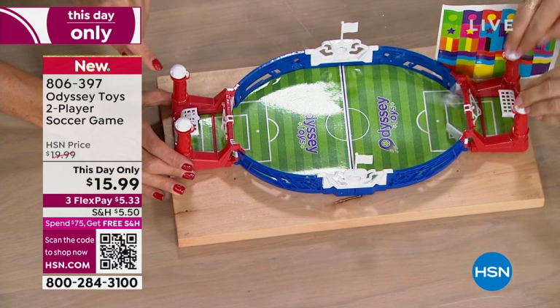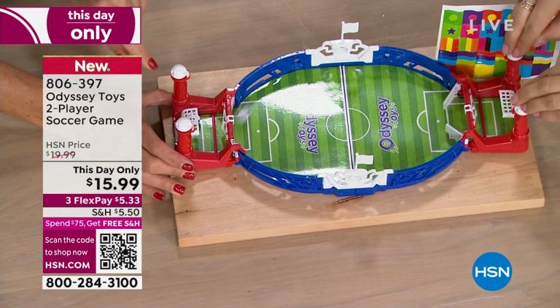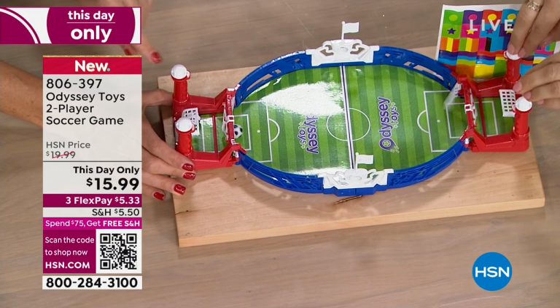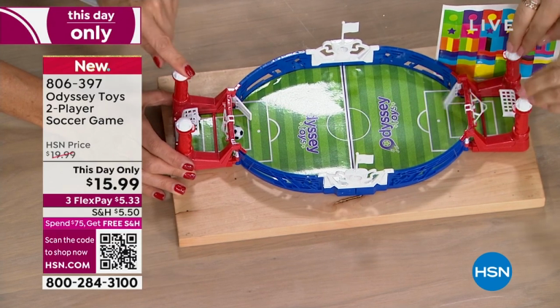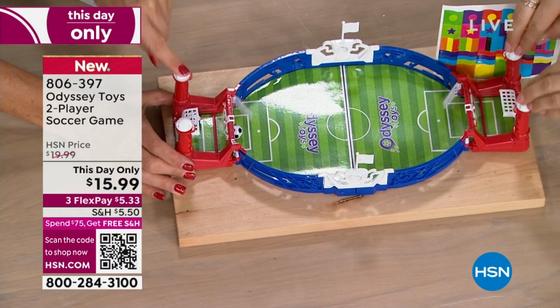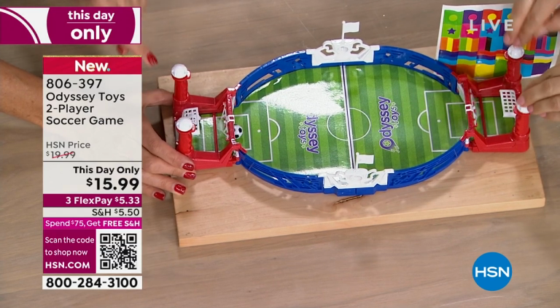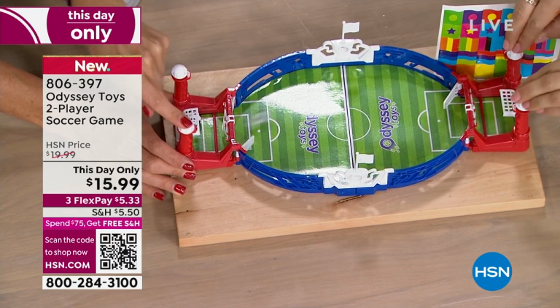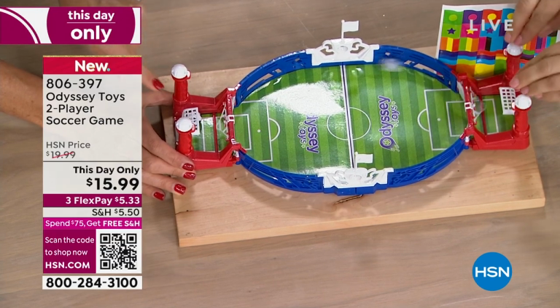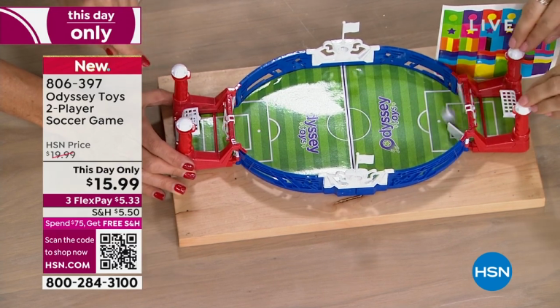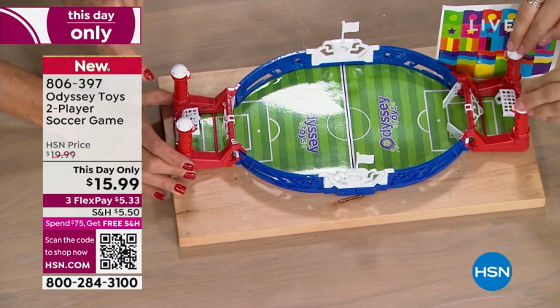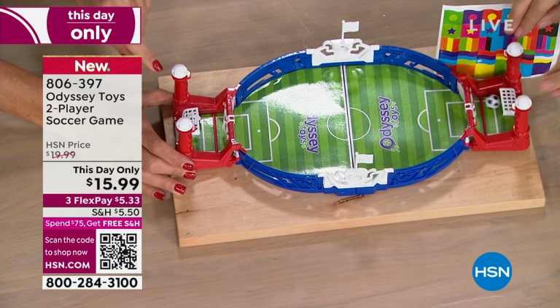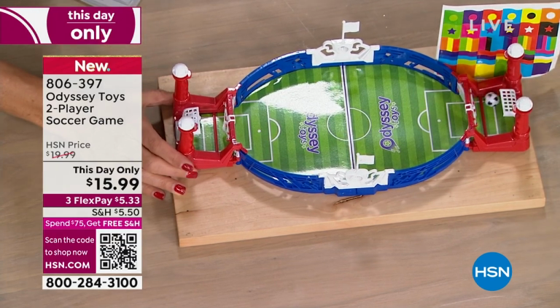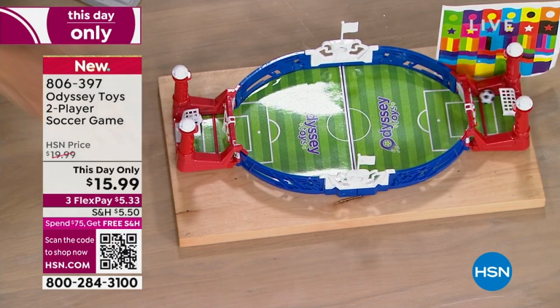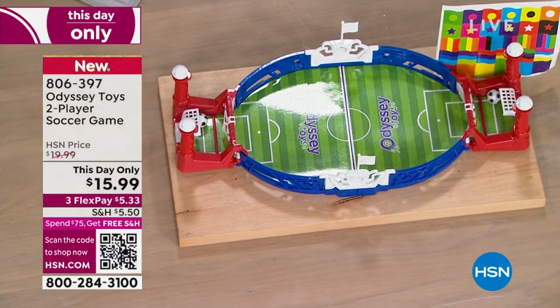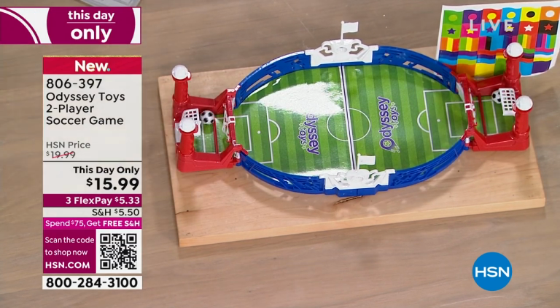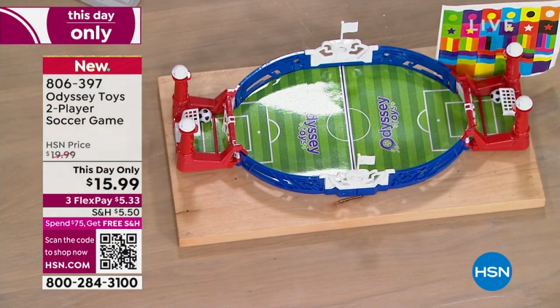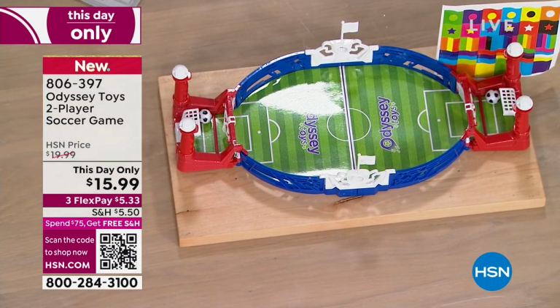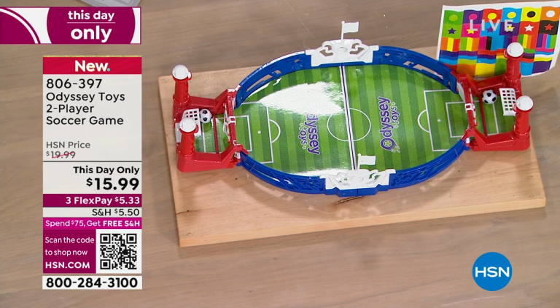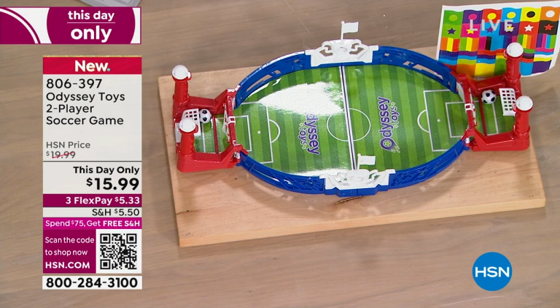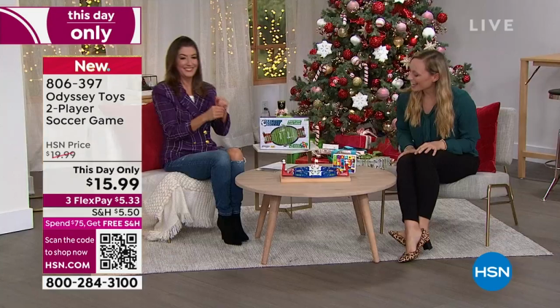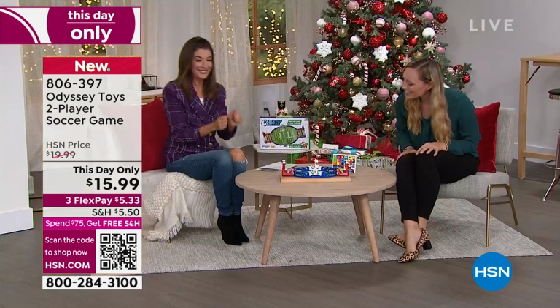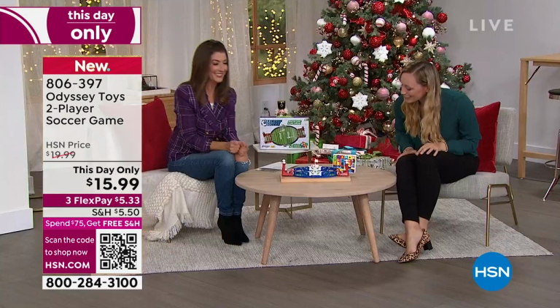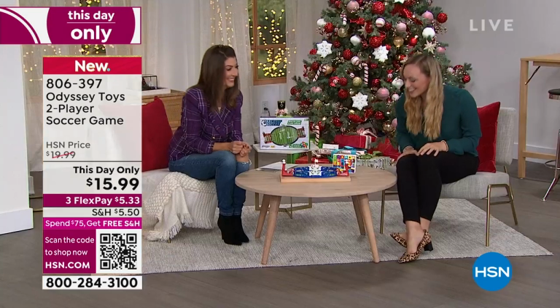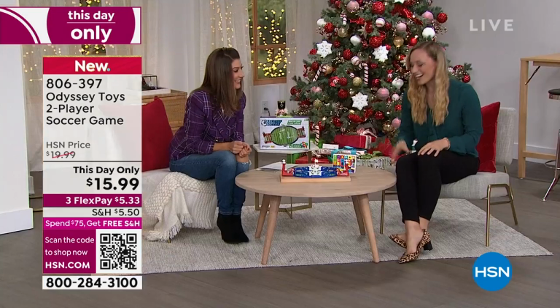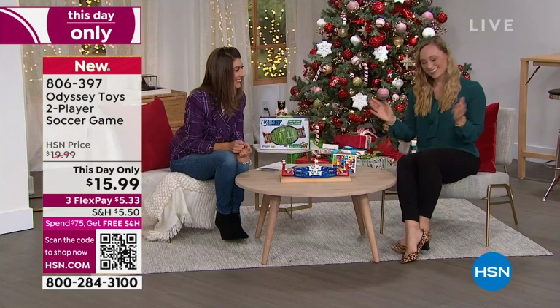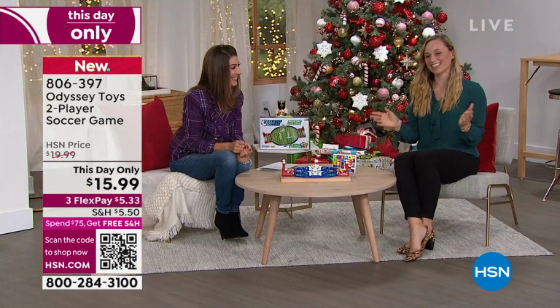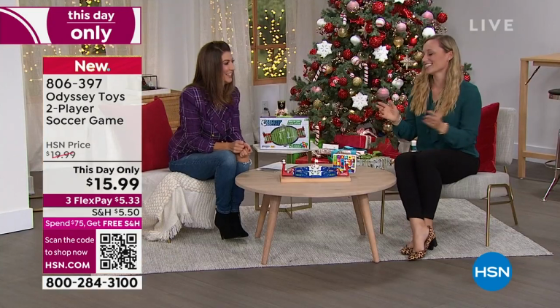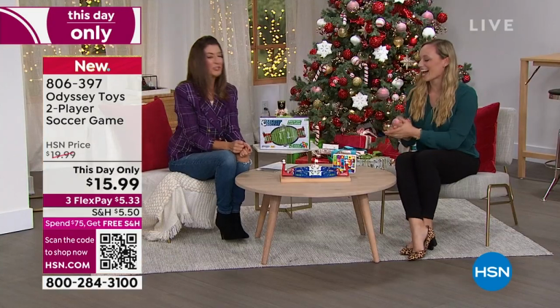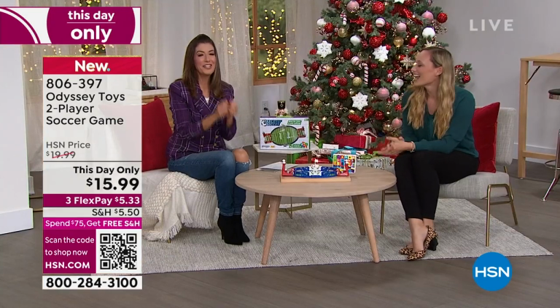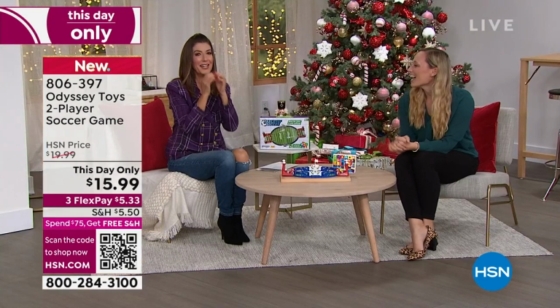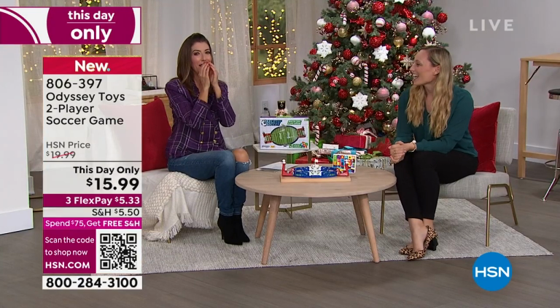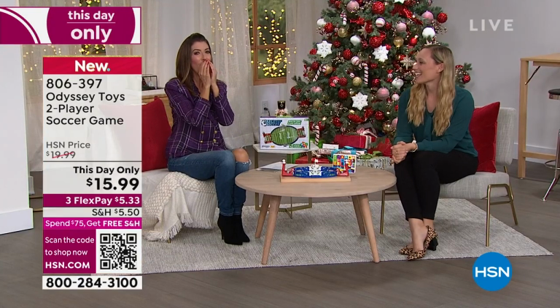I'm getting the hang of it. There we go. Nice goal — I will give you that. Or should I say 'gooooal'?